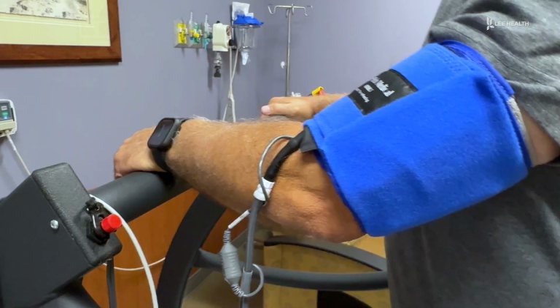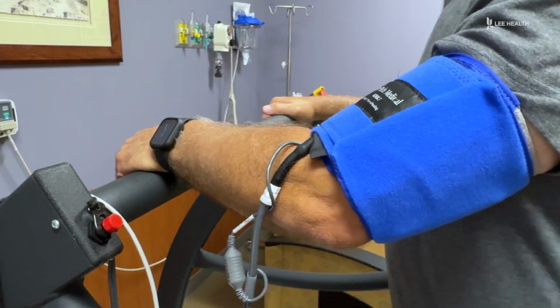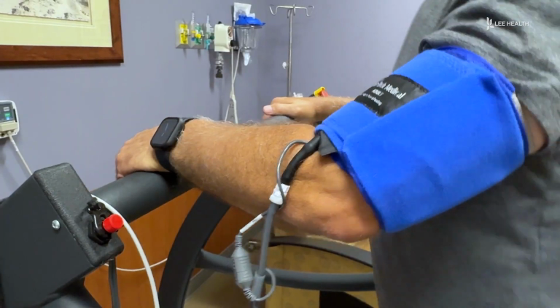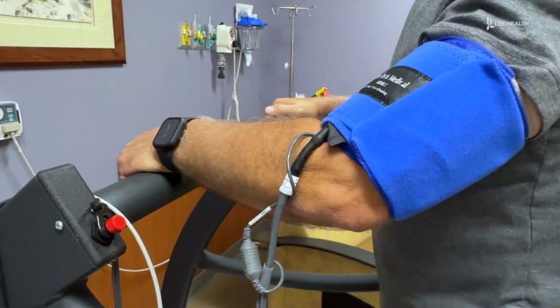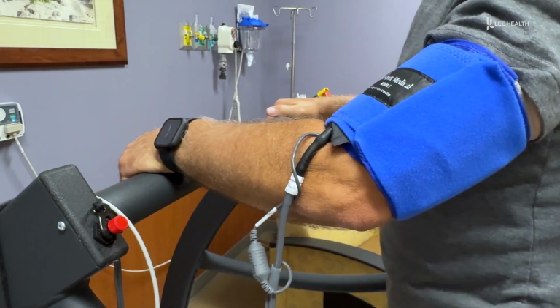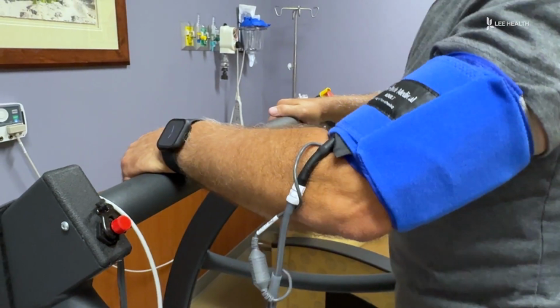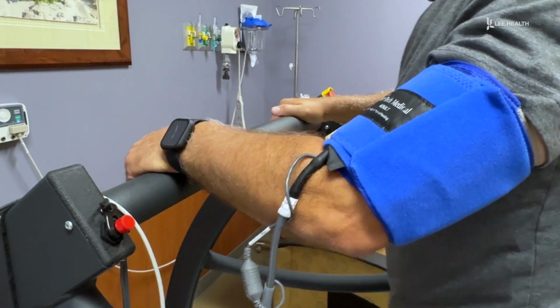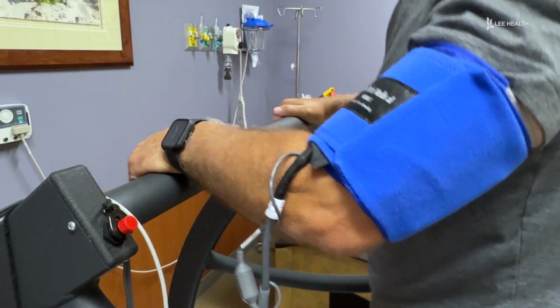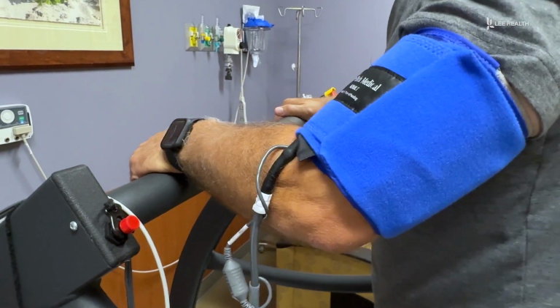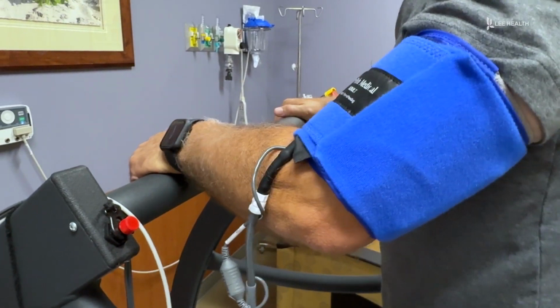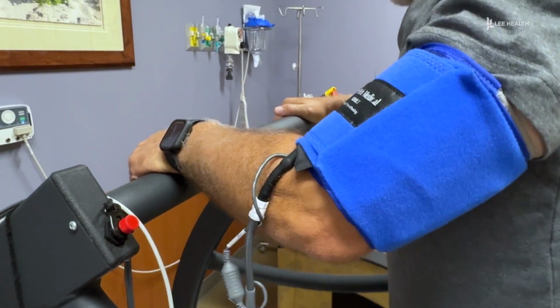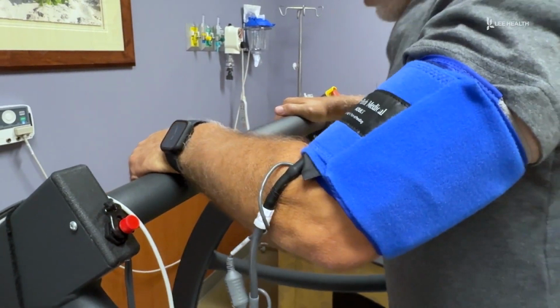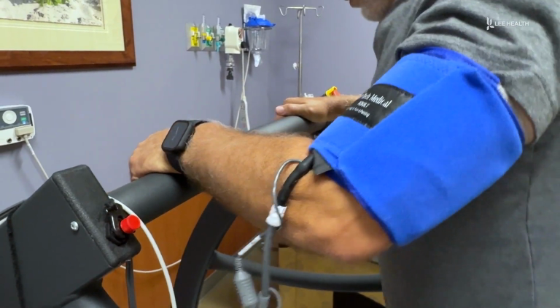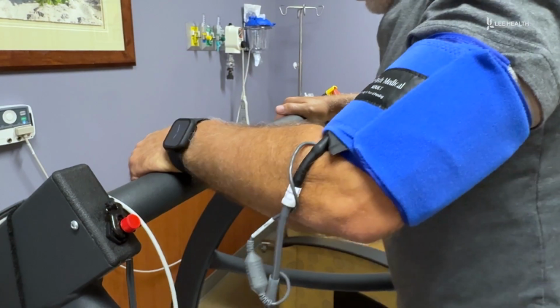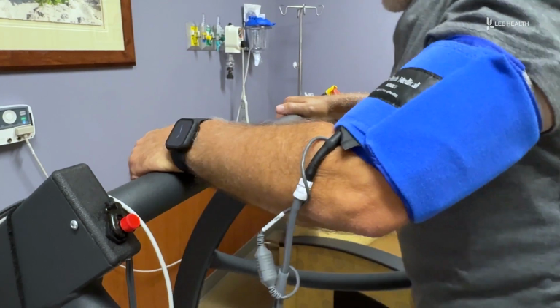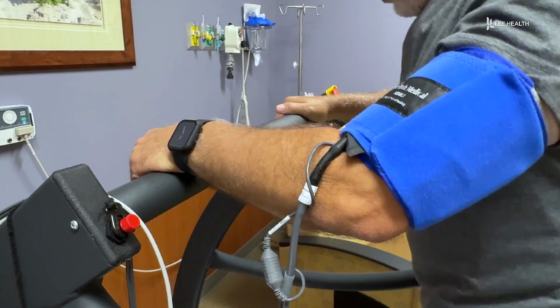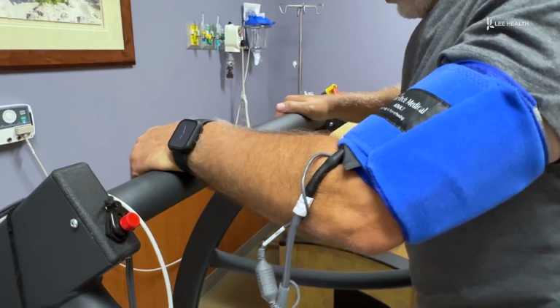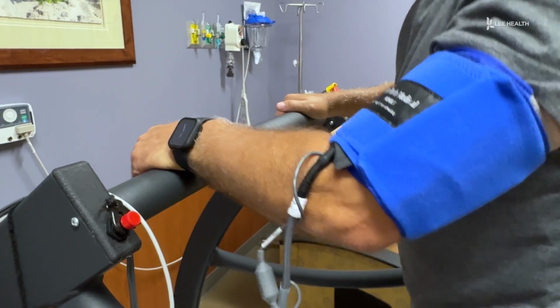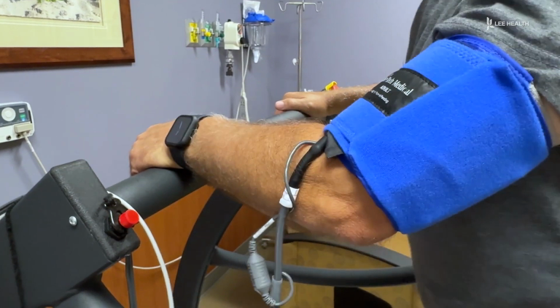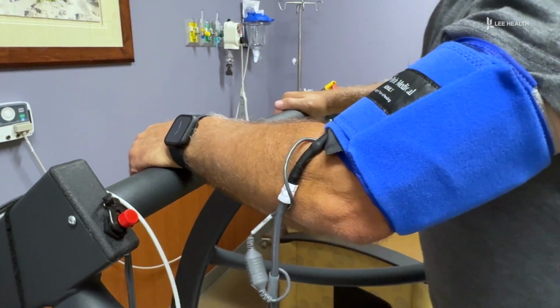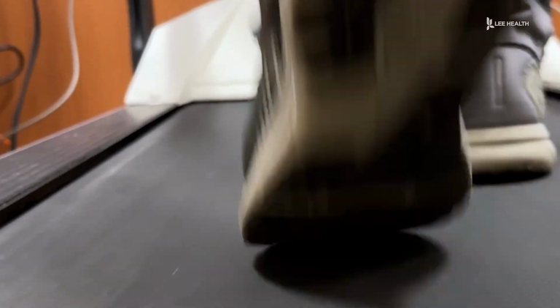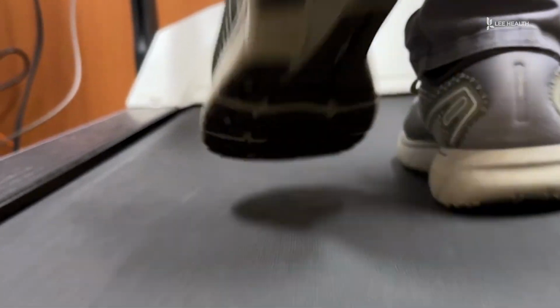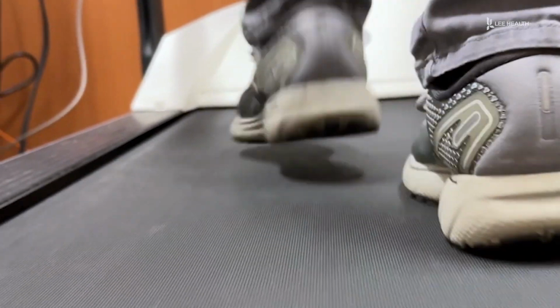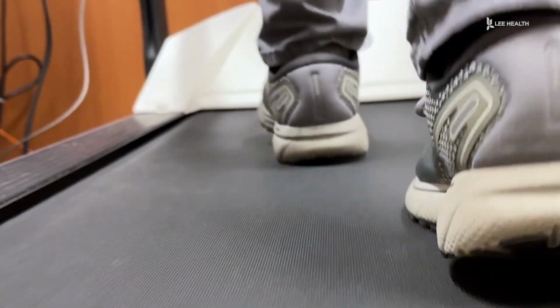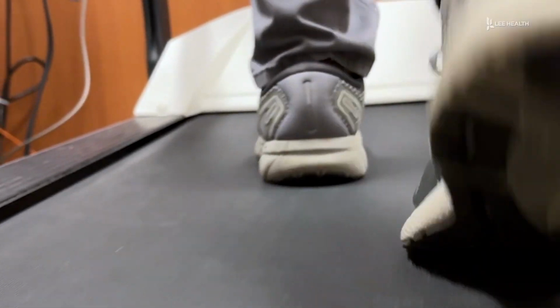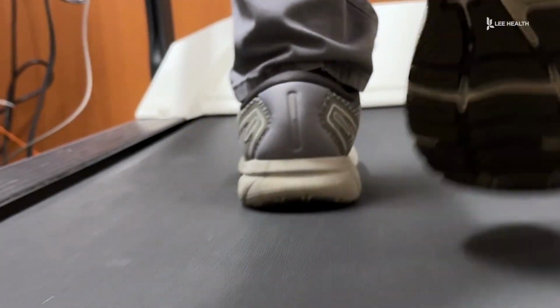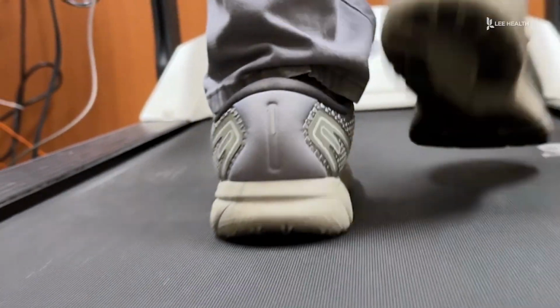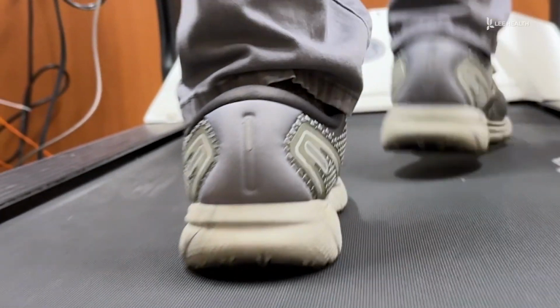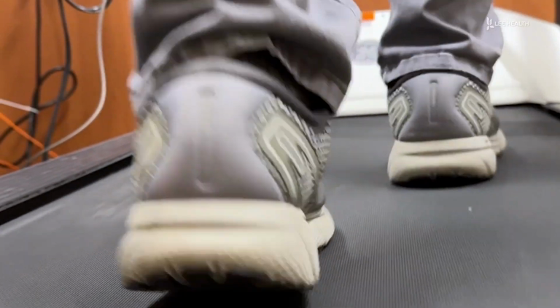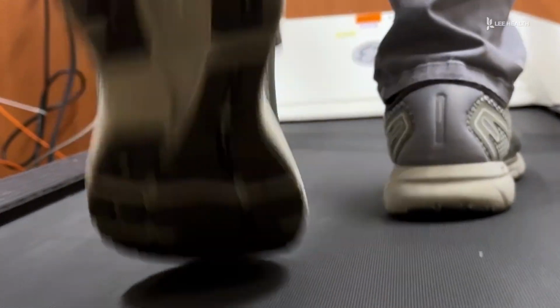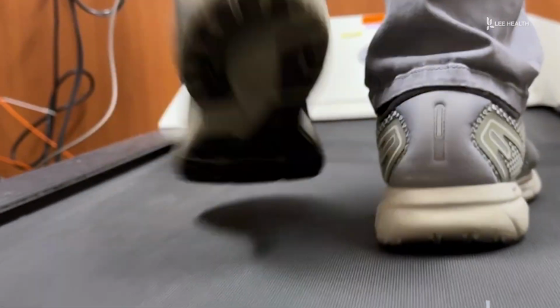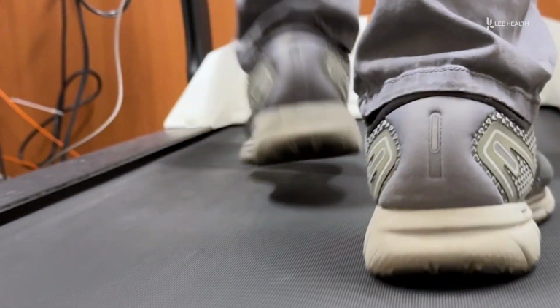Your cardiologist will know which test is best for you. For Lee Health, I'm Devin Turk.